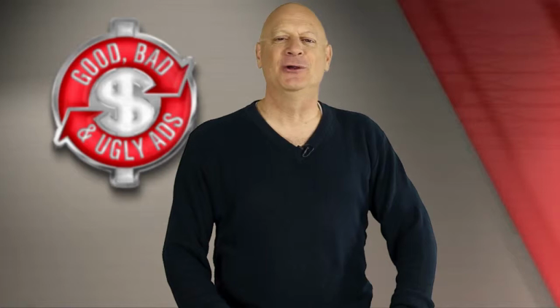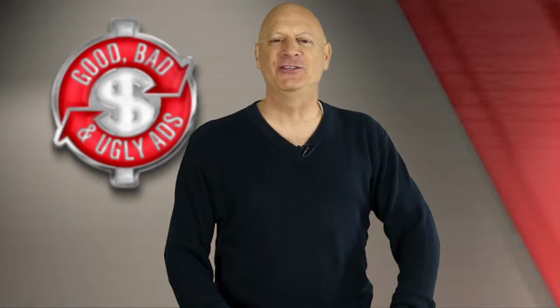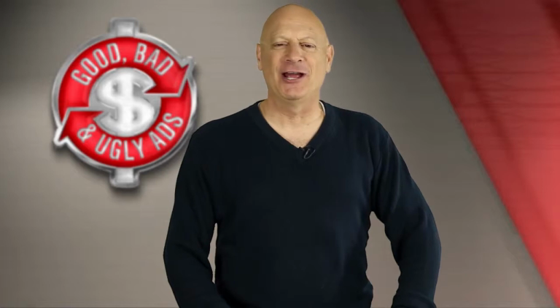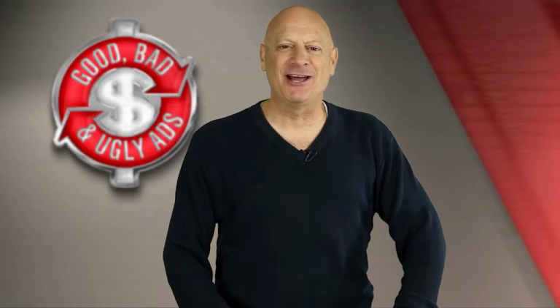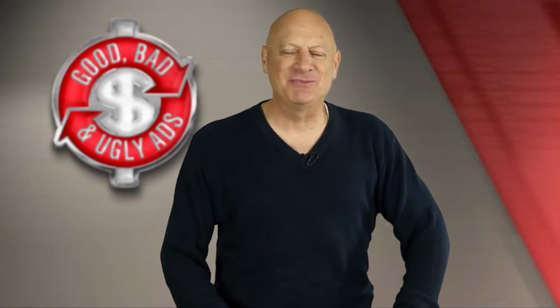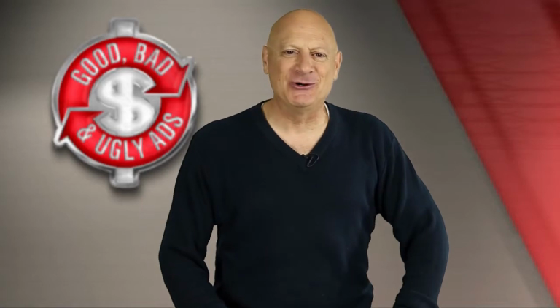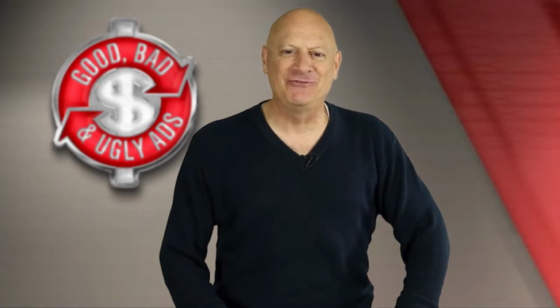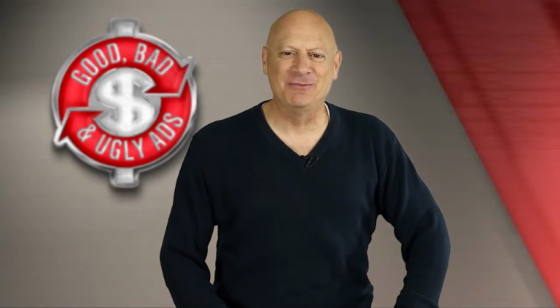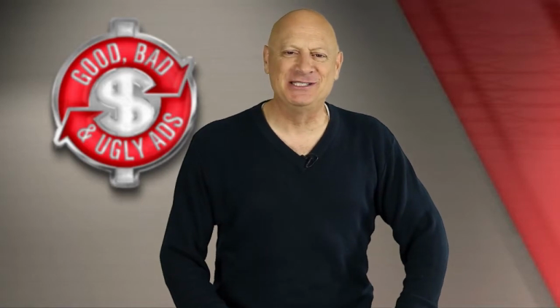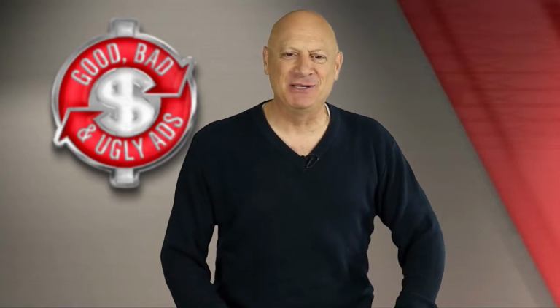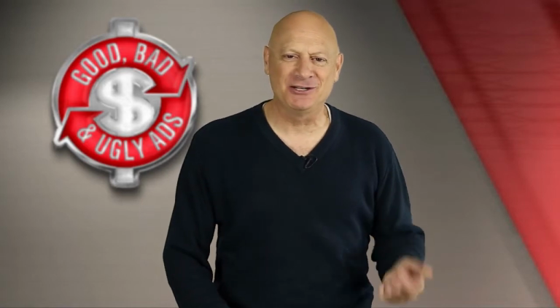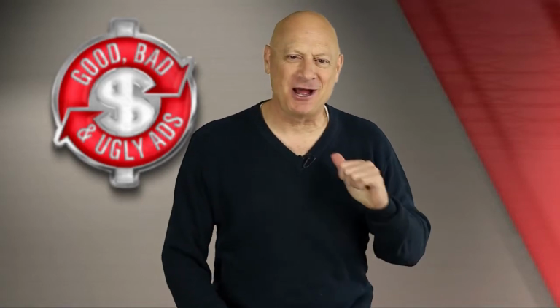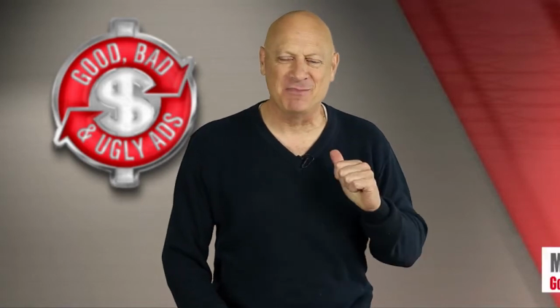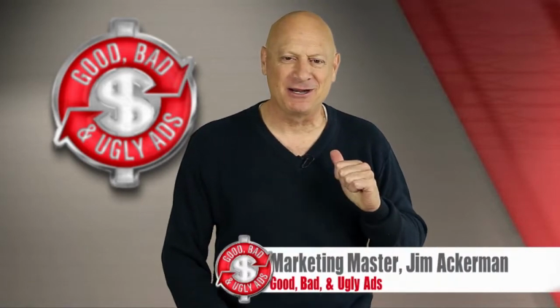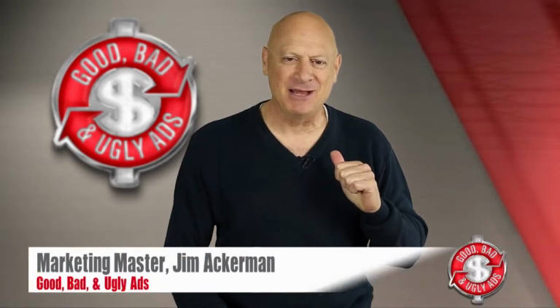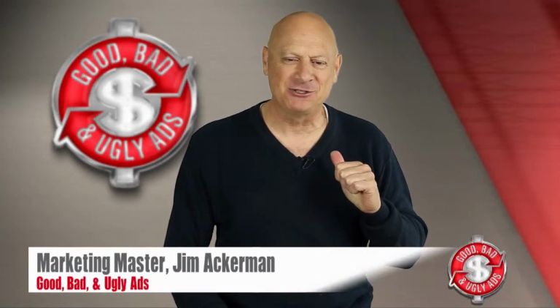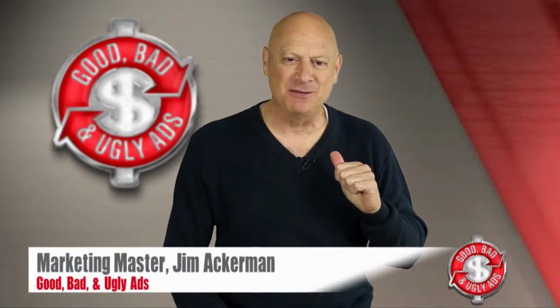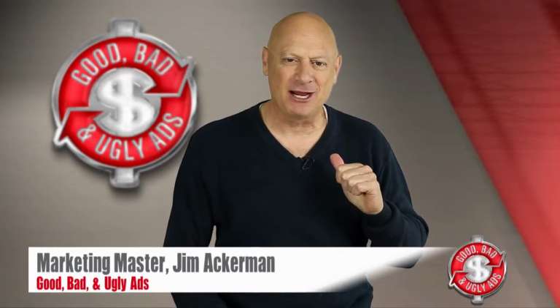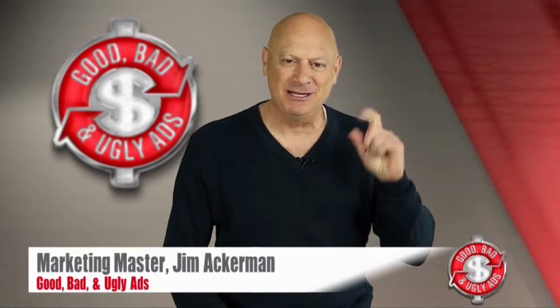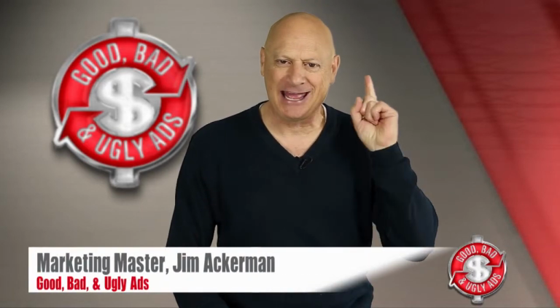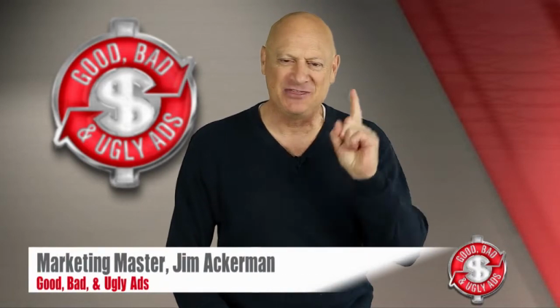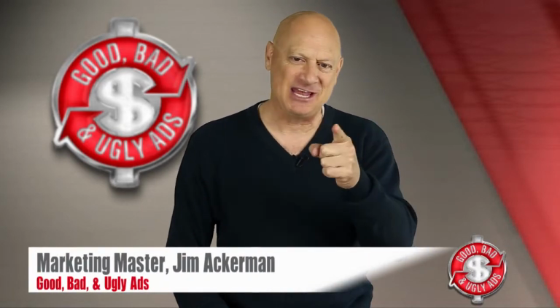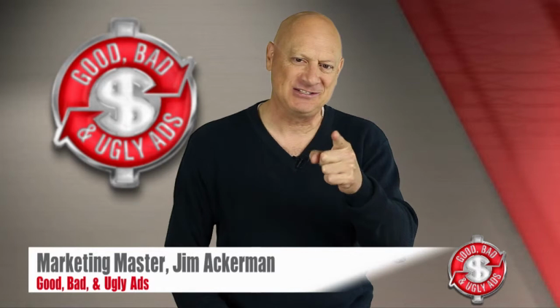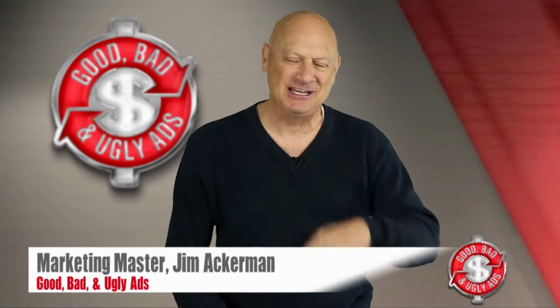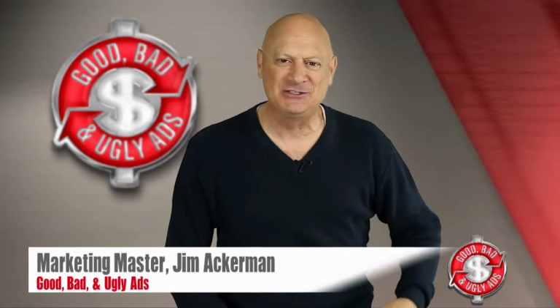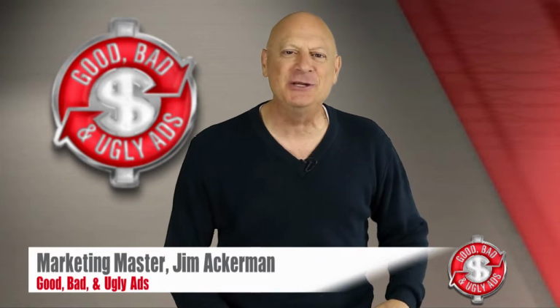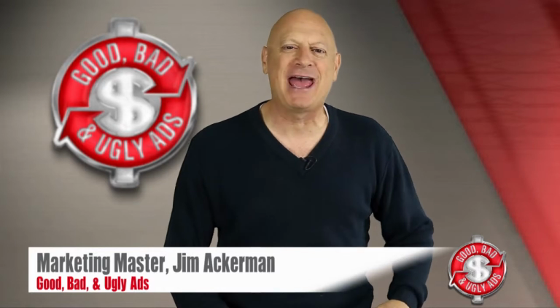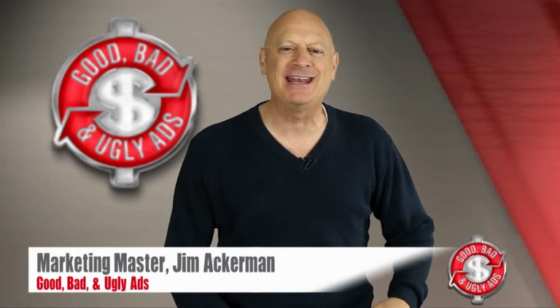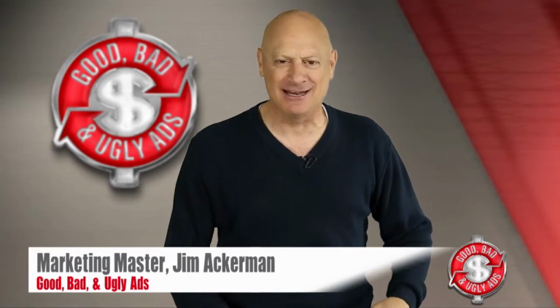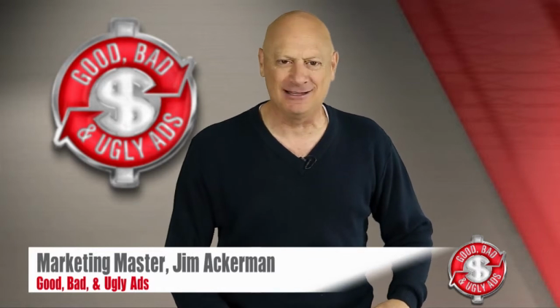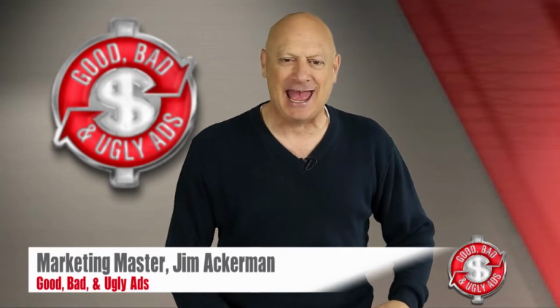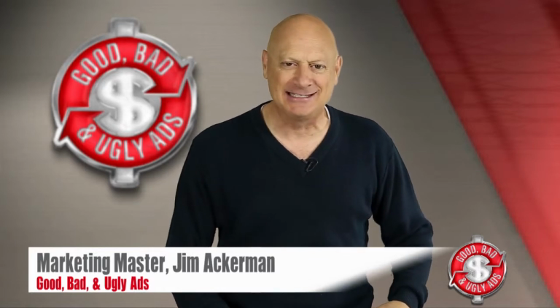Greetings friend, entrepreneur, and fellow business builder. I'm marketing master Jim Ackerman, and this is Good, Bad, and Ugly Ads.